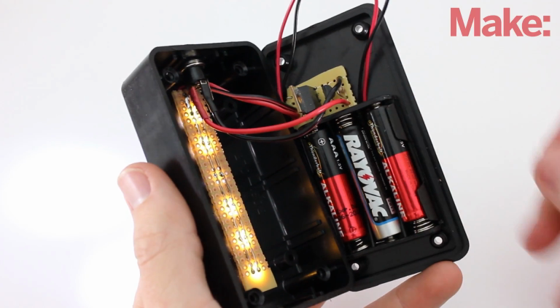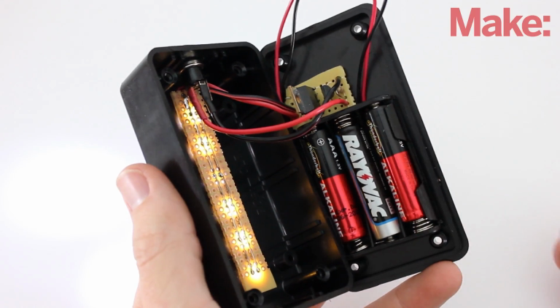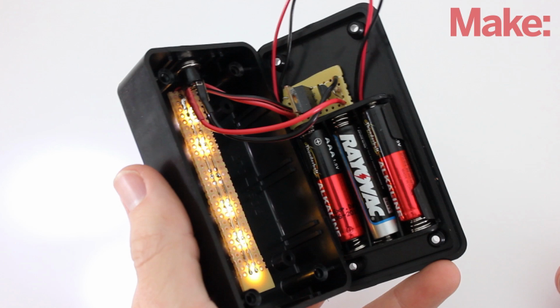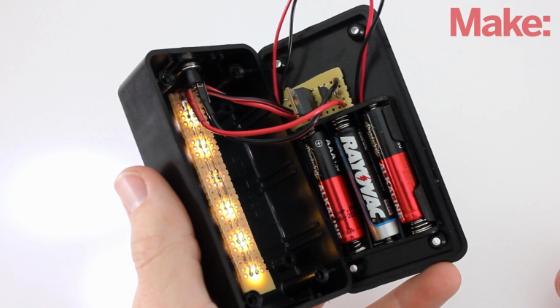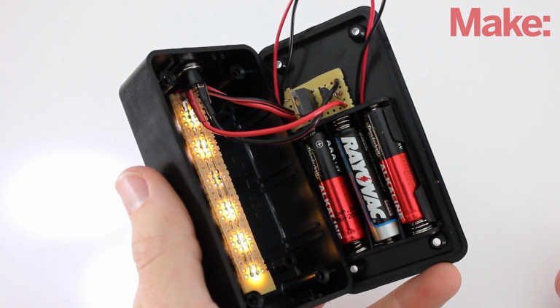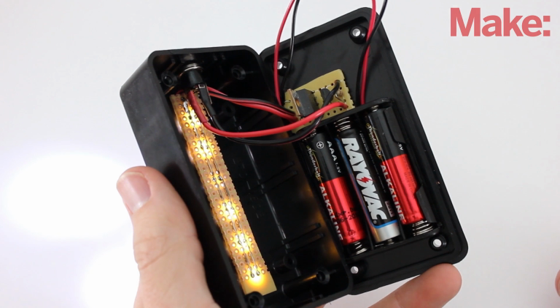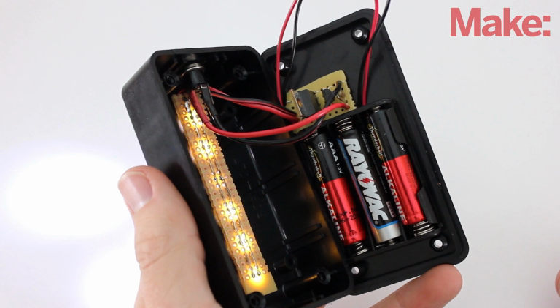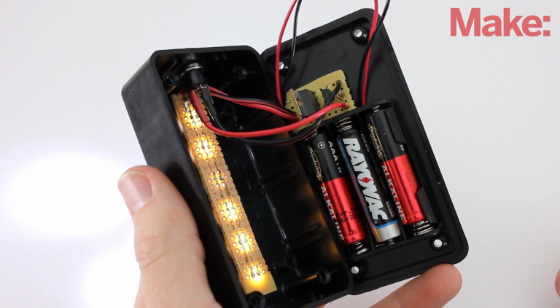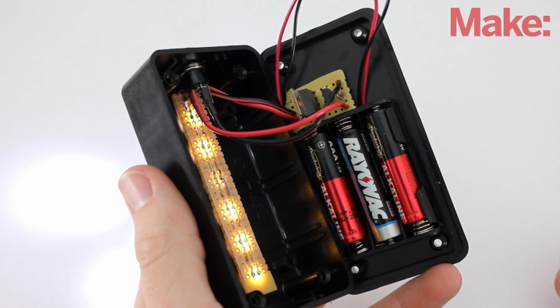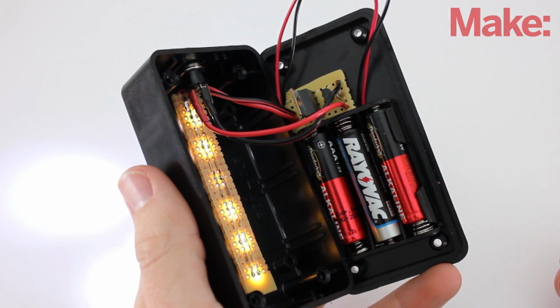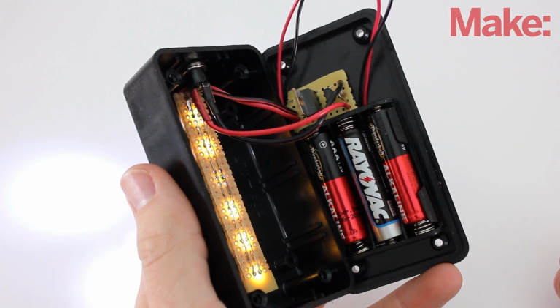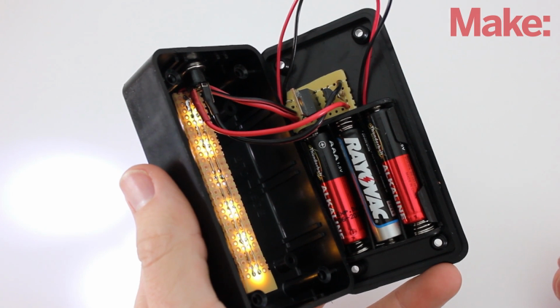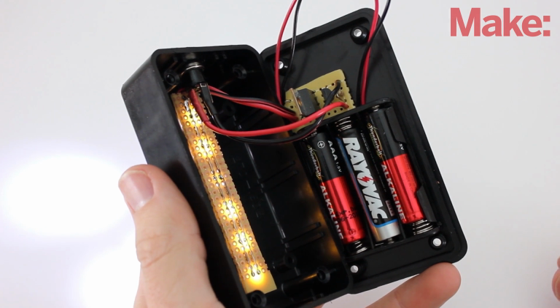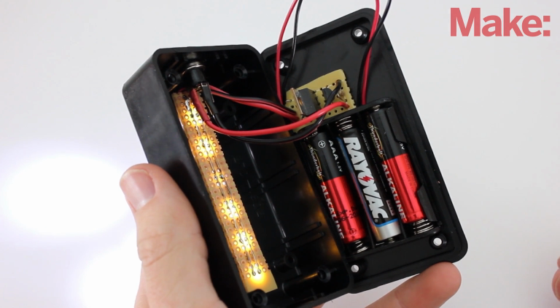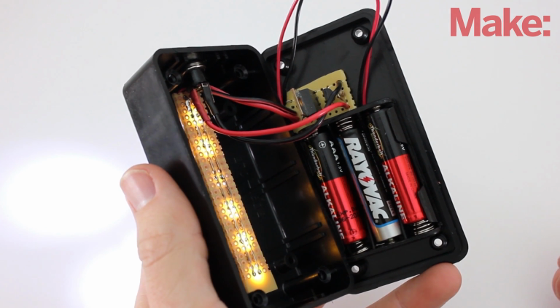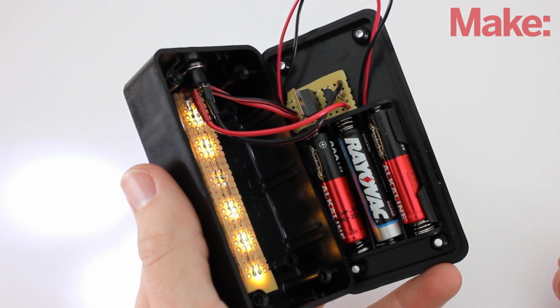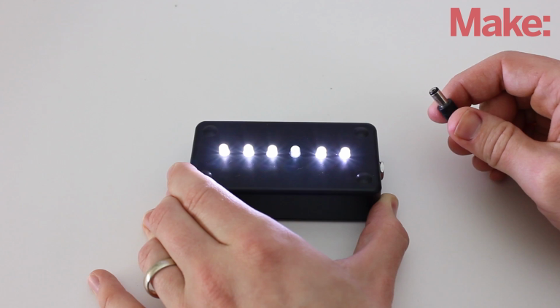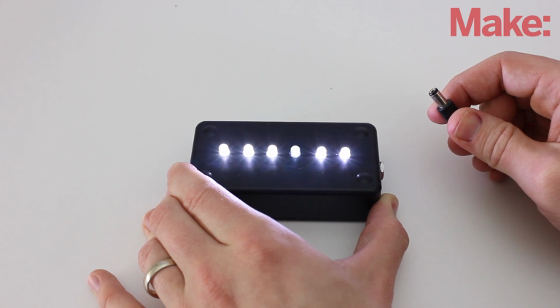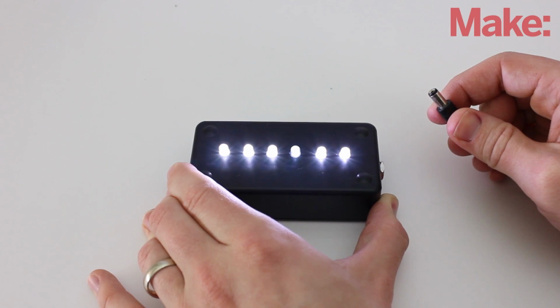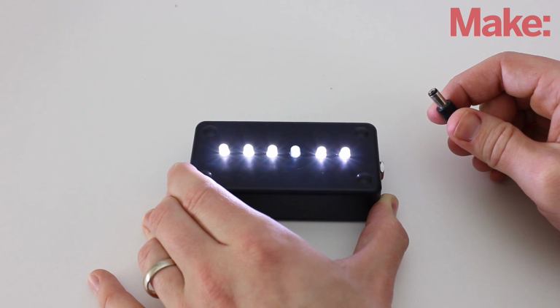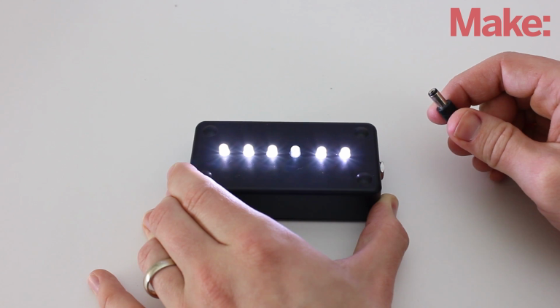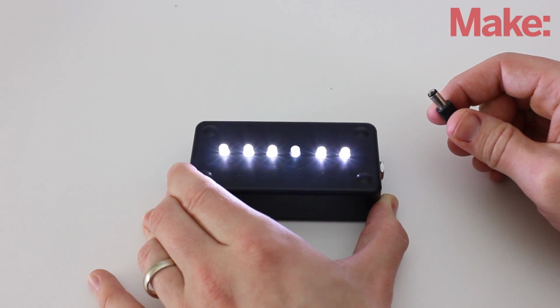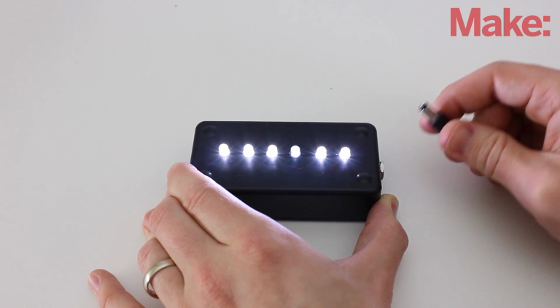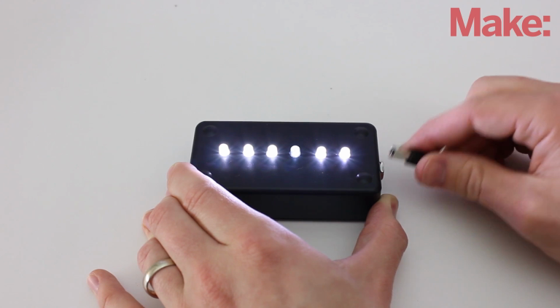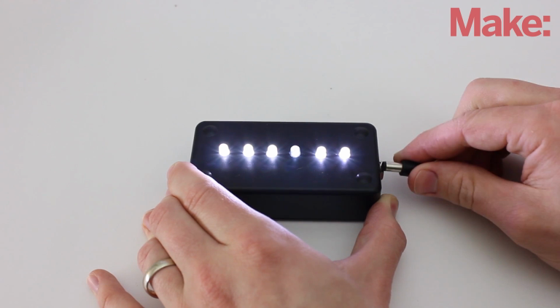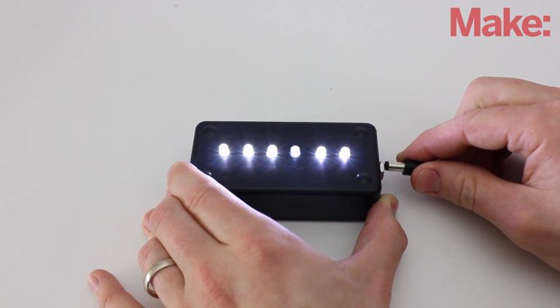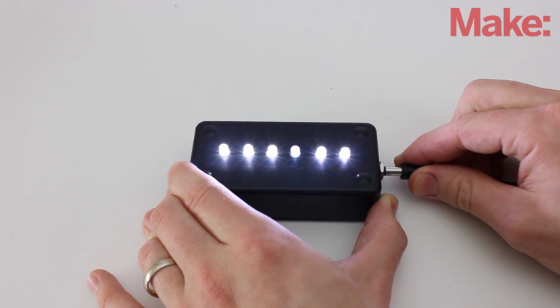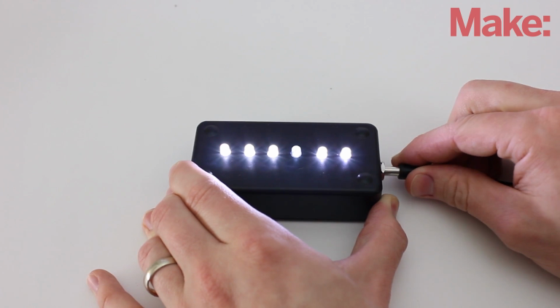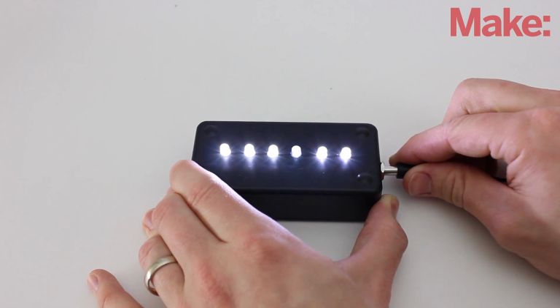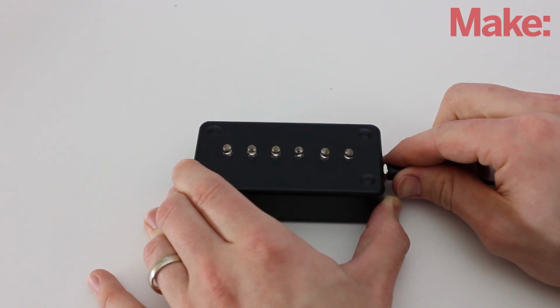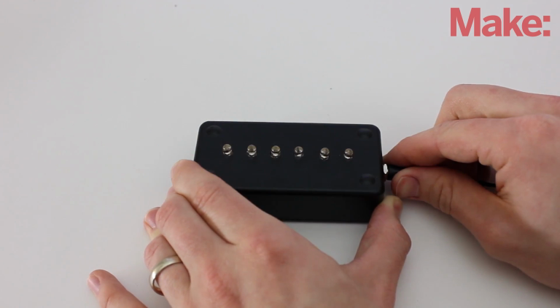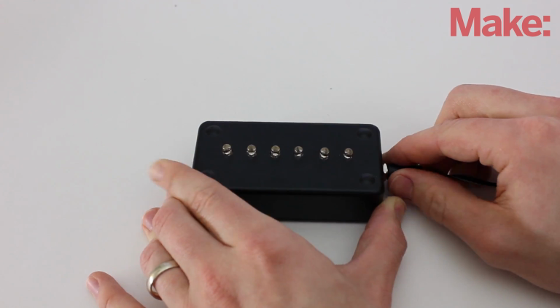Once everything is in place, insert the batteries. The LEDs should immediately light up. Then, when you connect the power supply, they should turn off again.